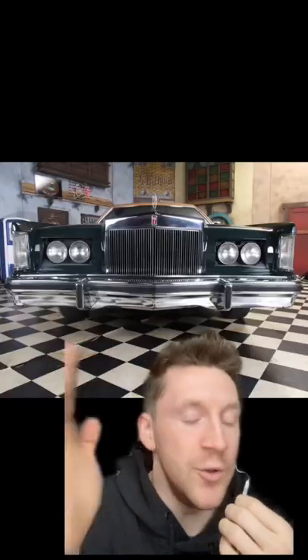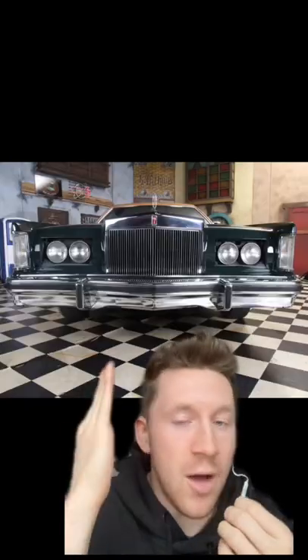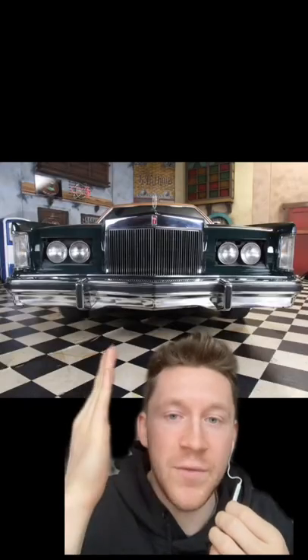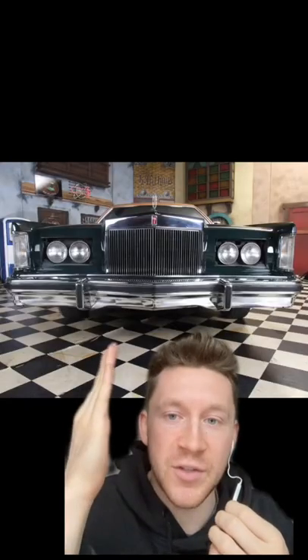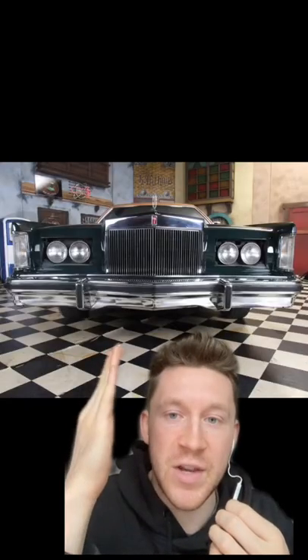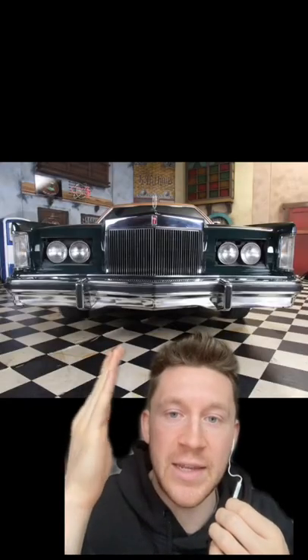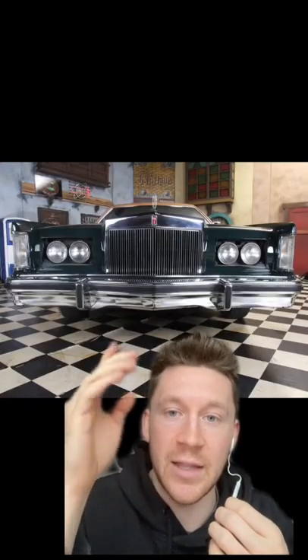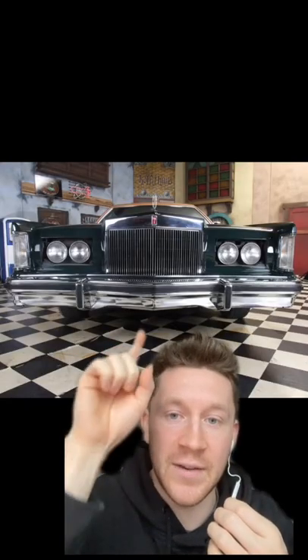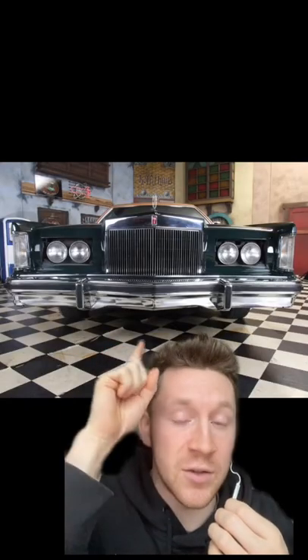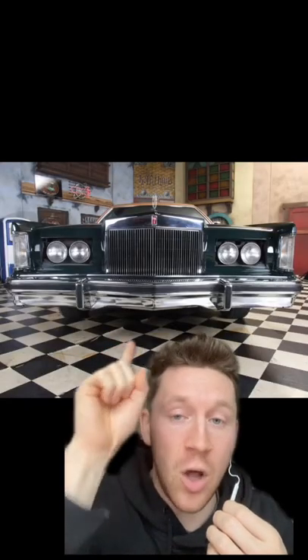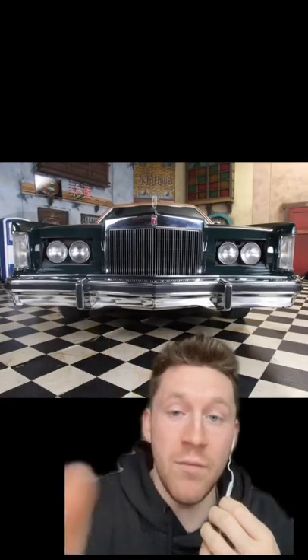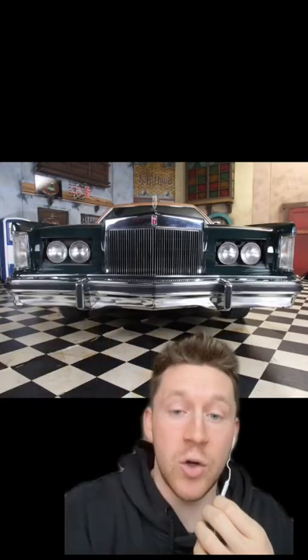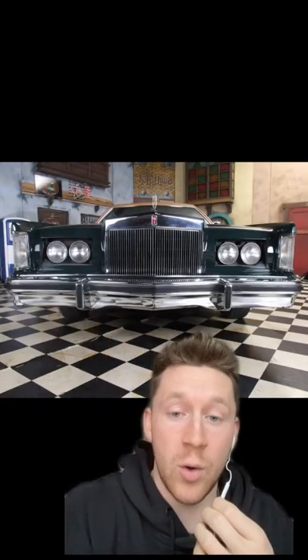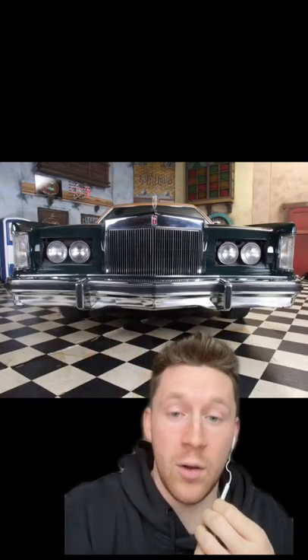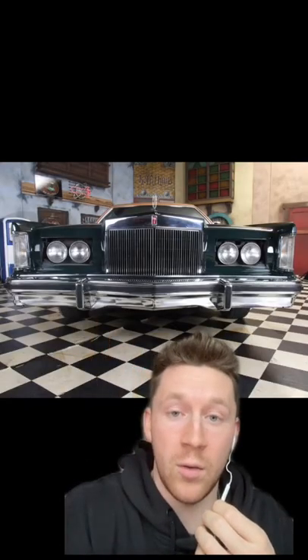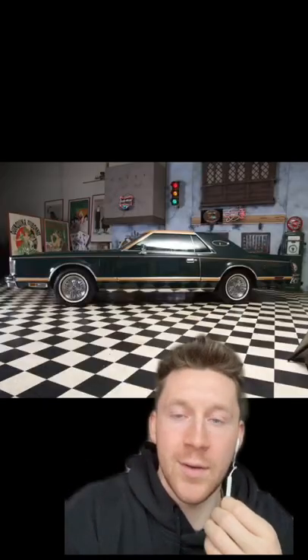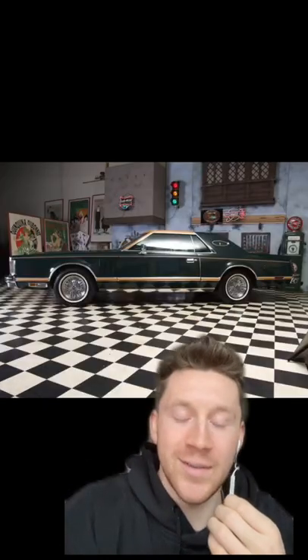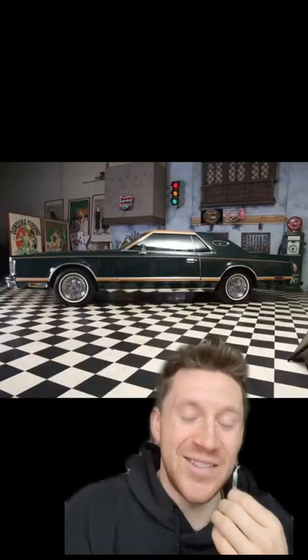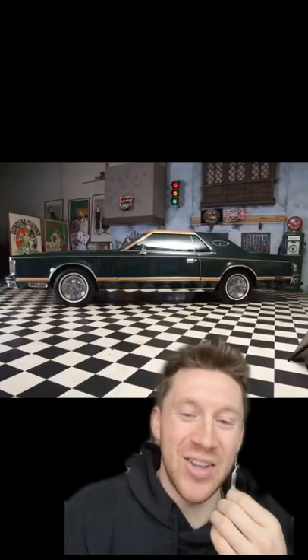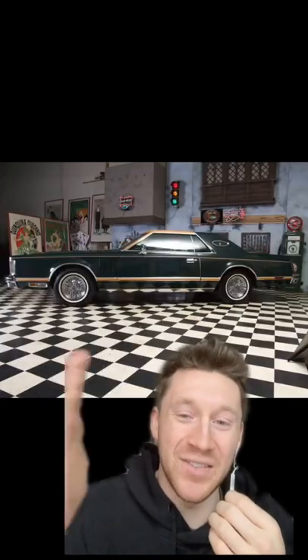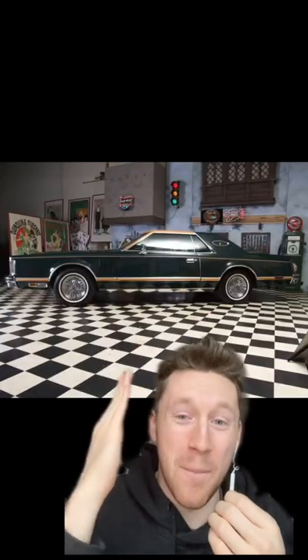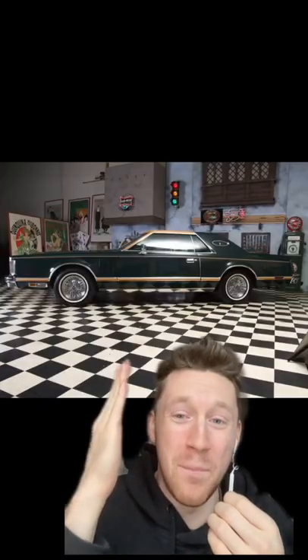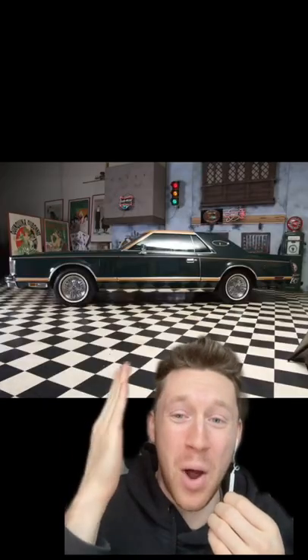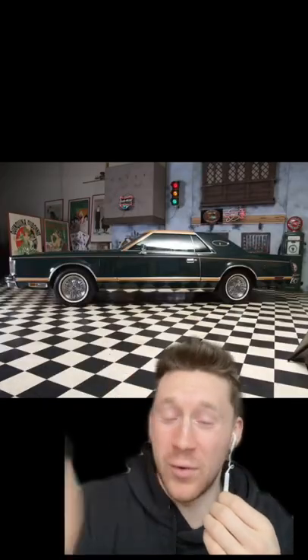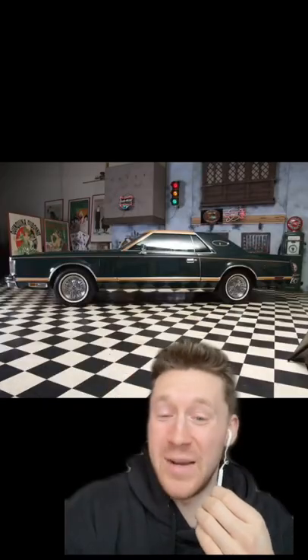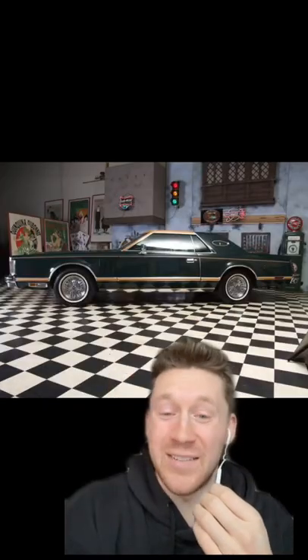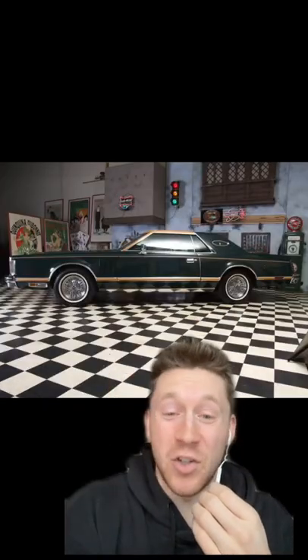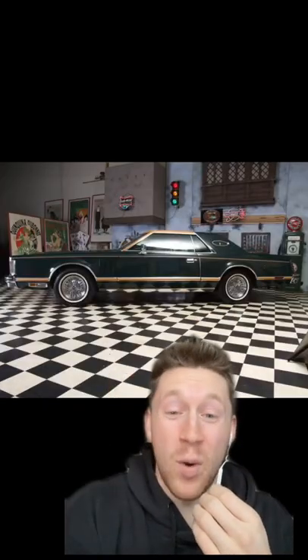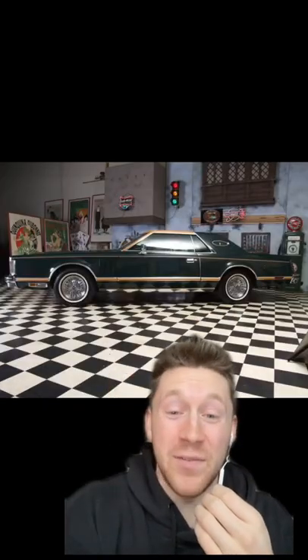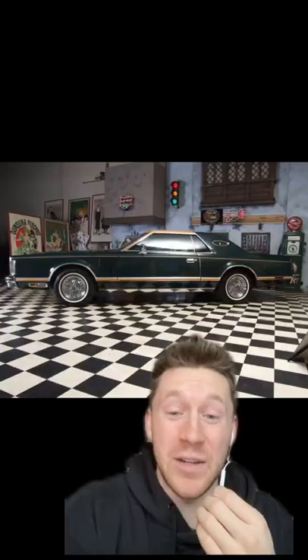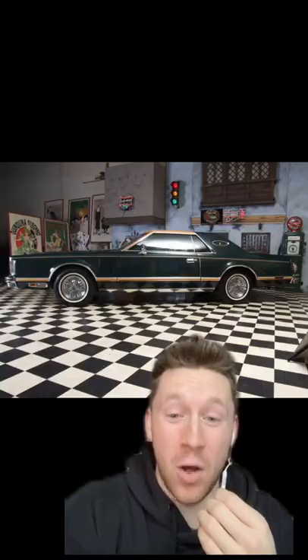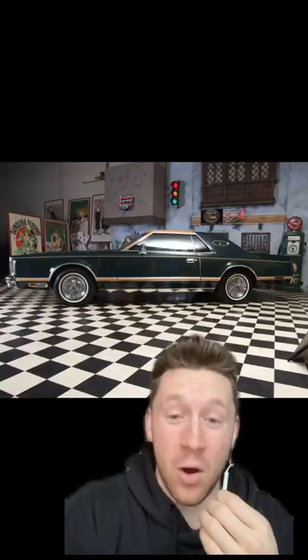Love the sneaky lights, love the grille. This thing is a boat — I mean, it's like 20 feet long.